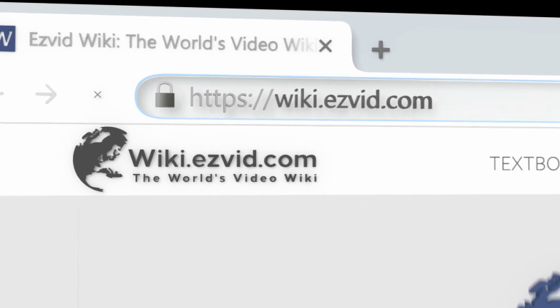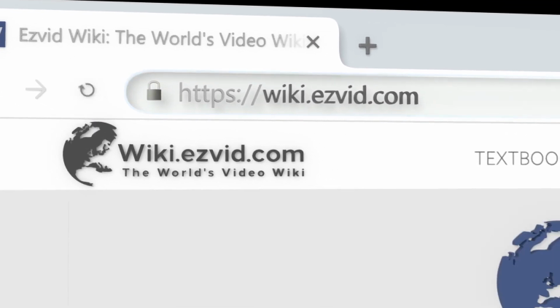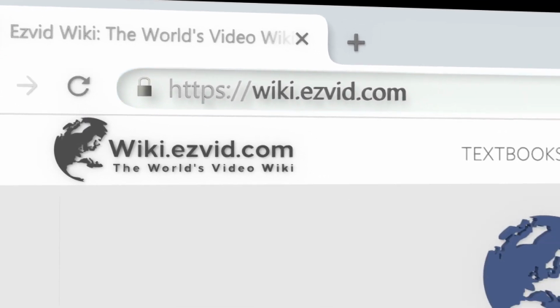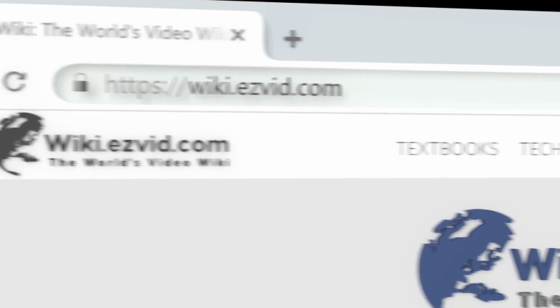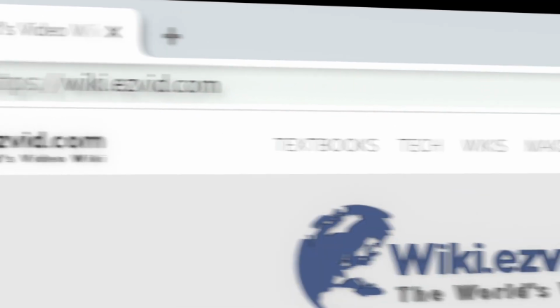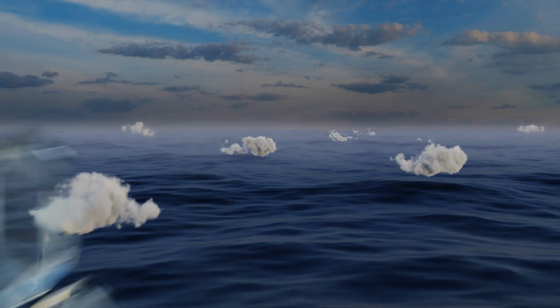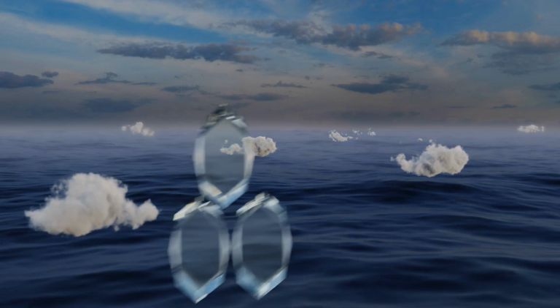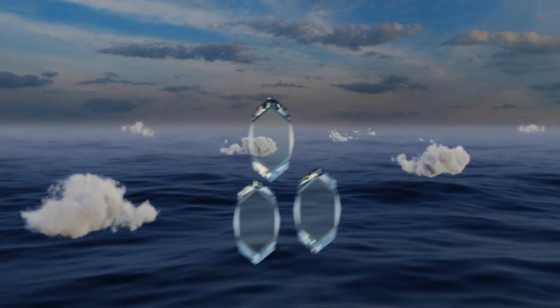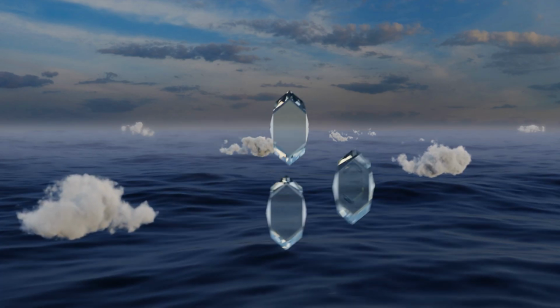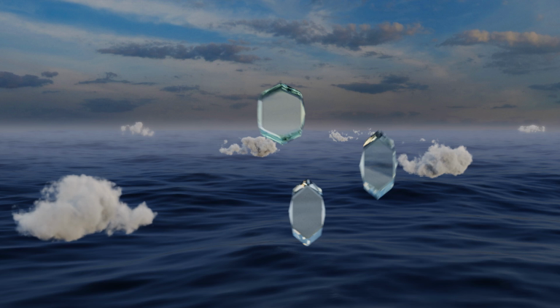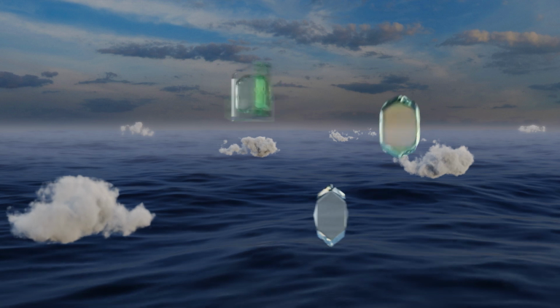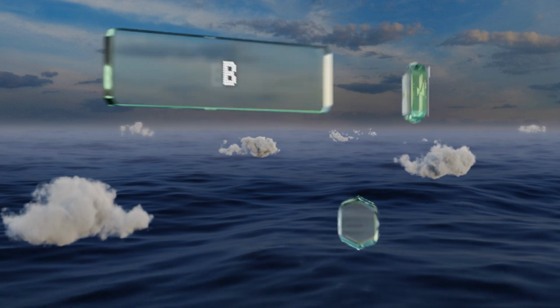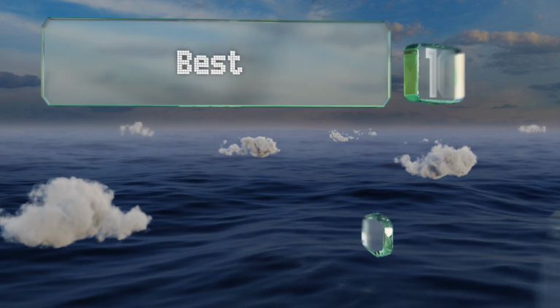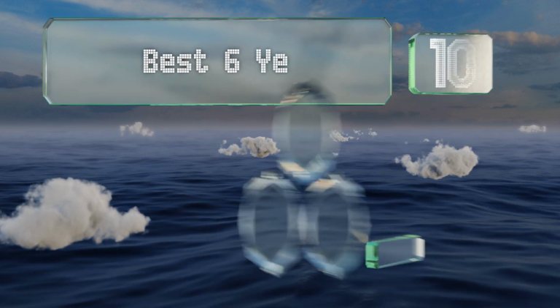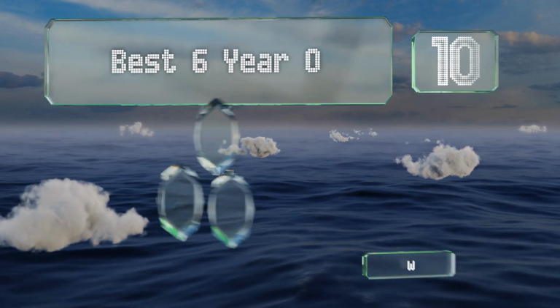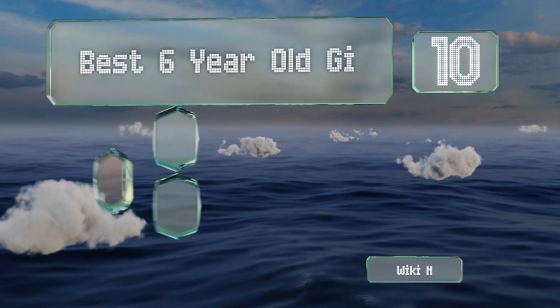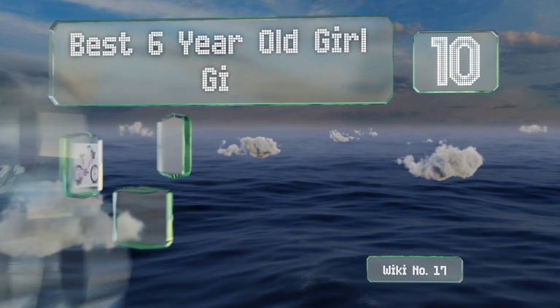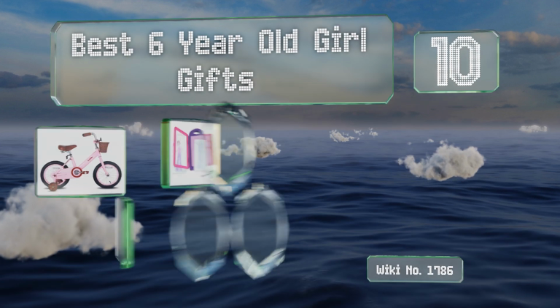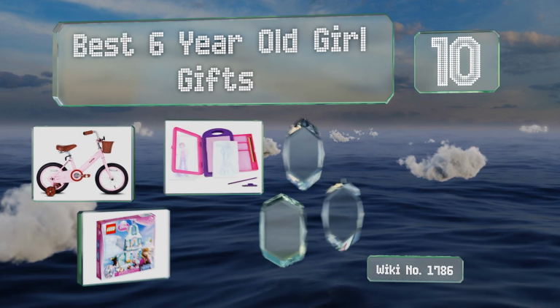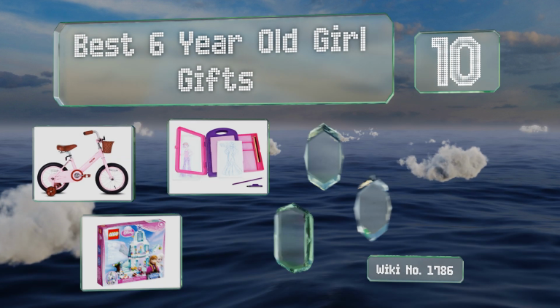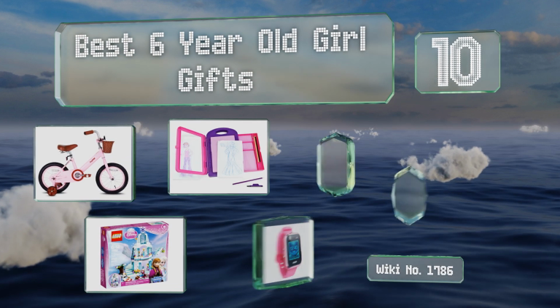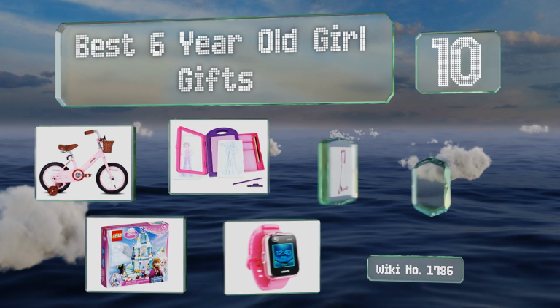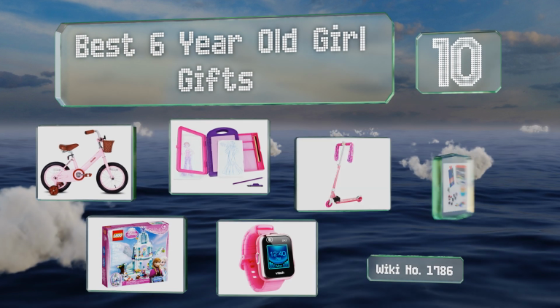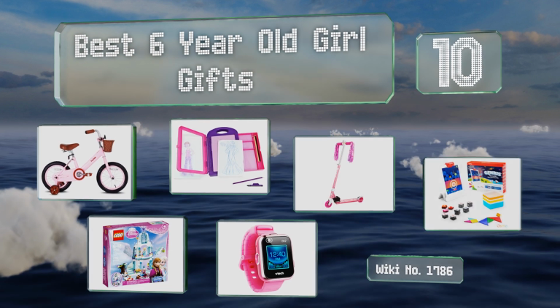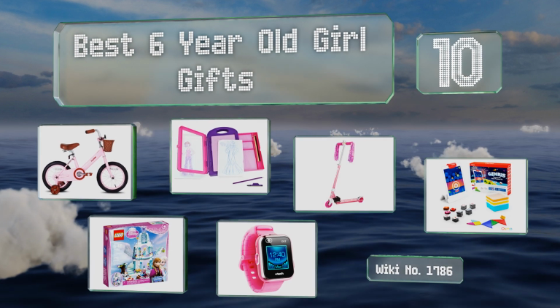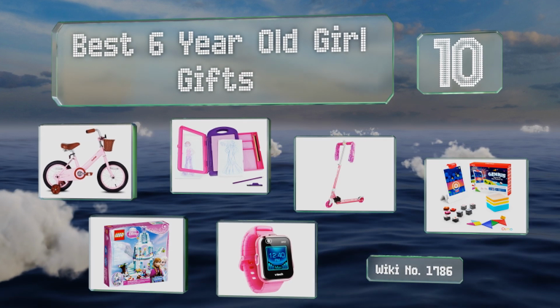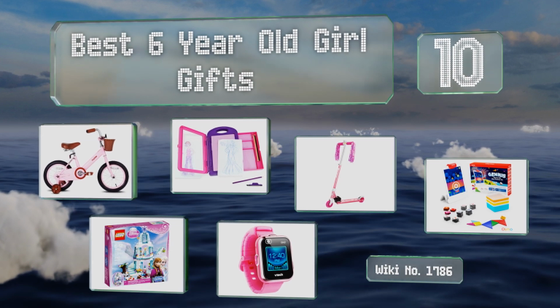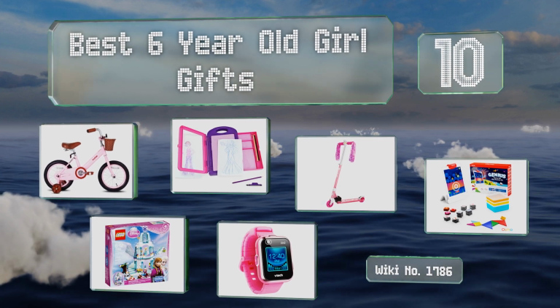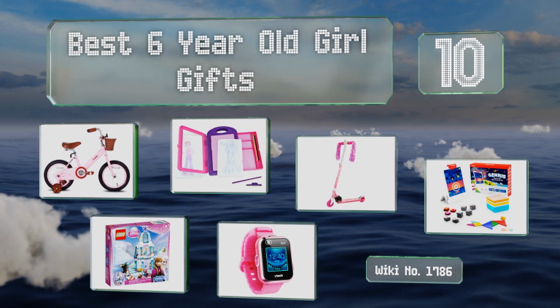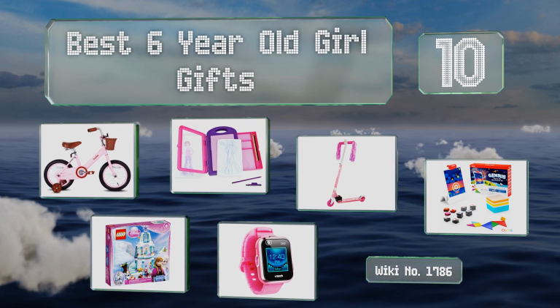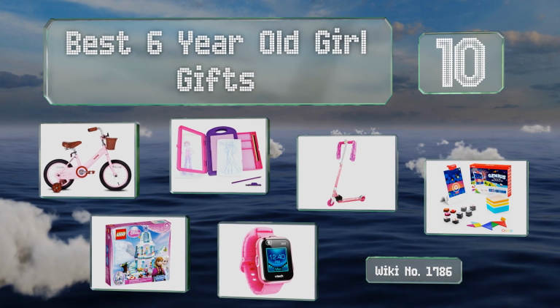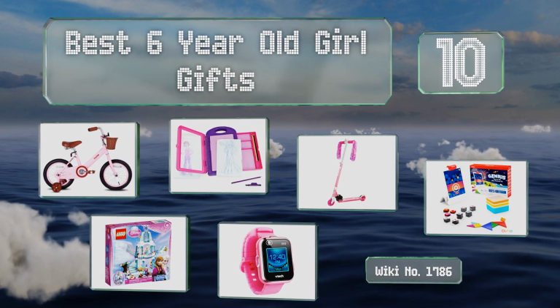EasyVid presents the 10 best six-year-old girl gifts. Let's get started with the list.